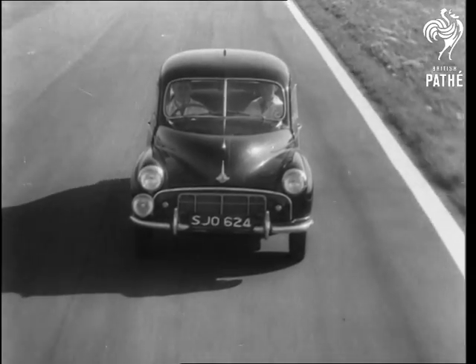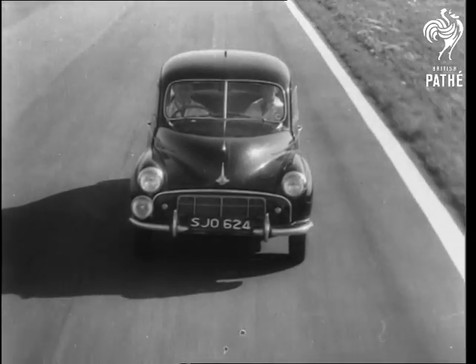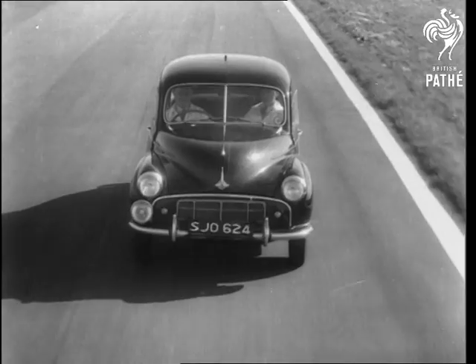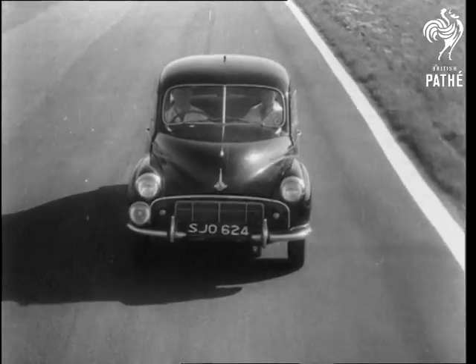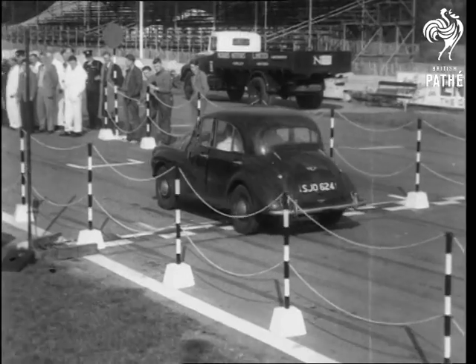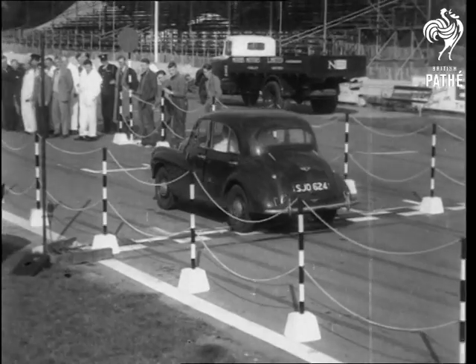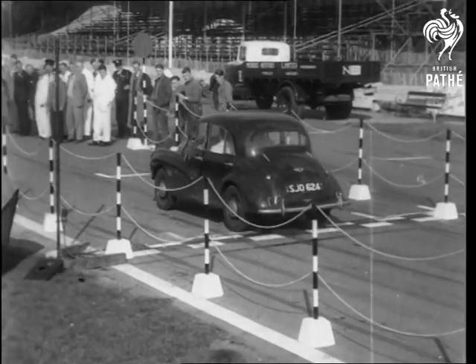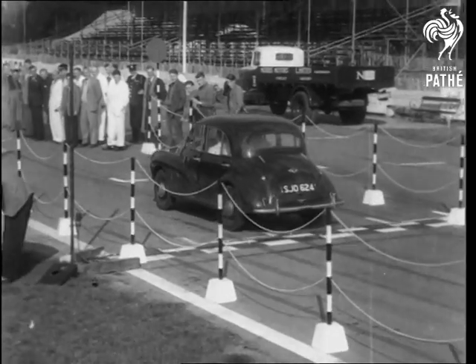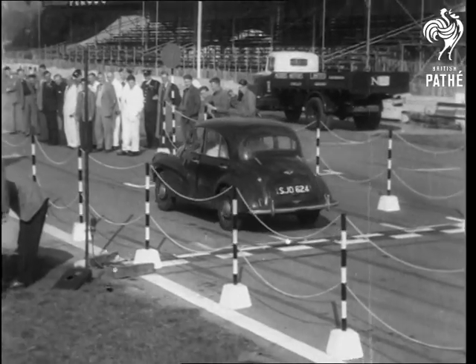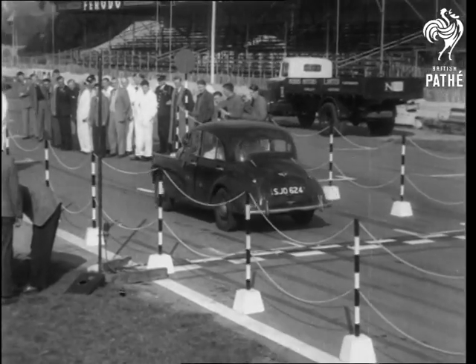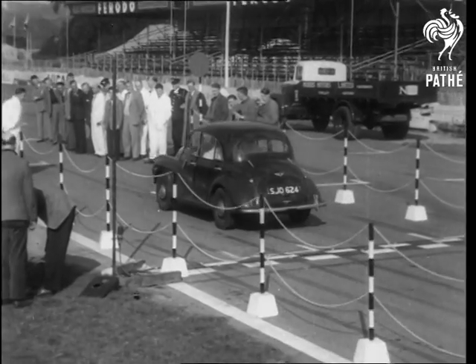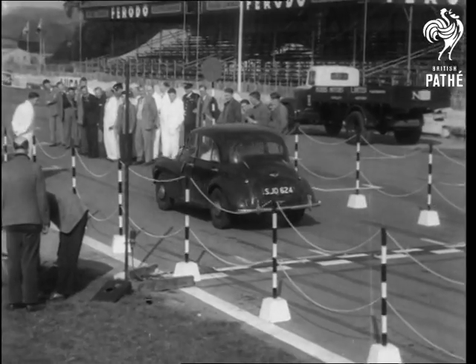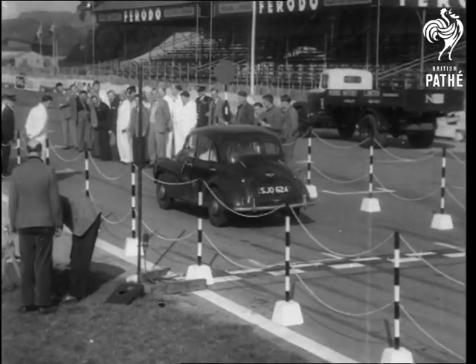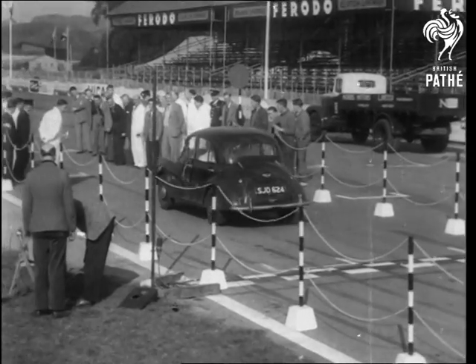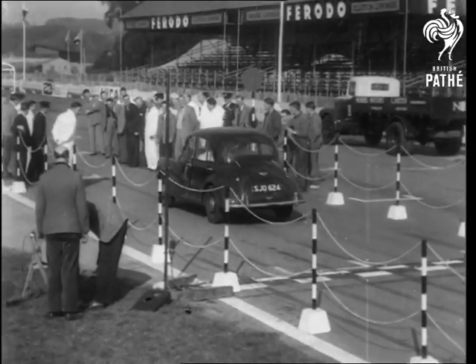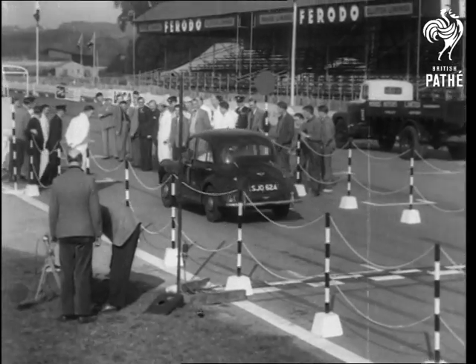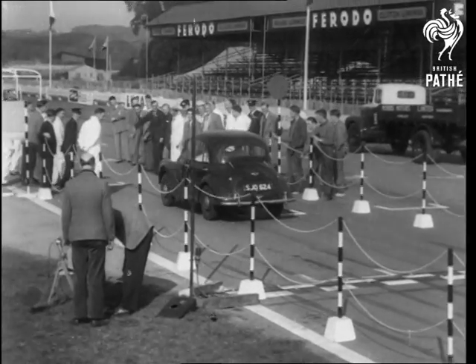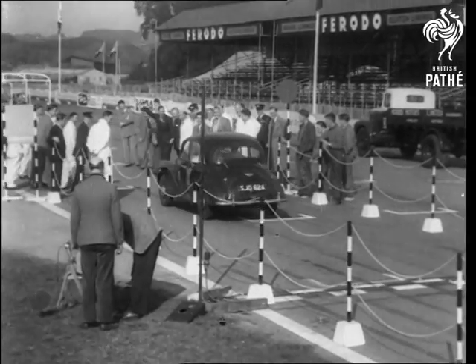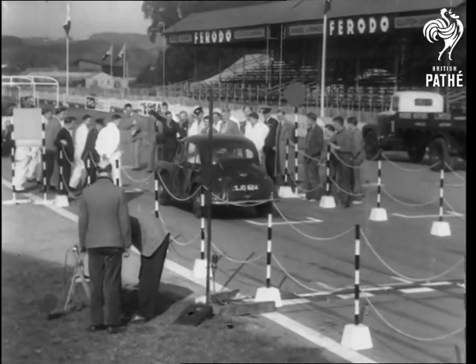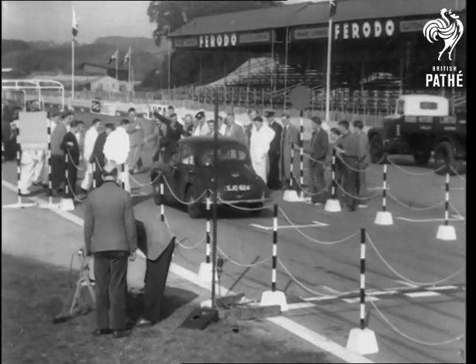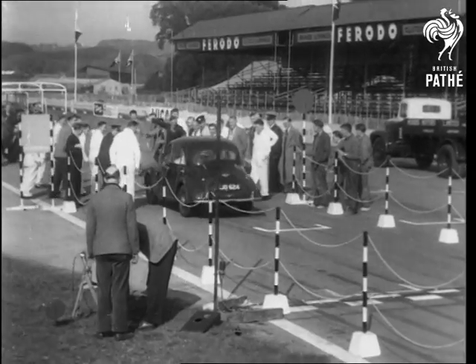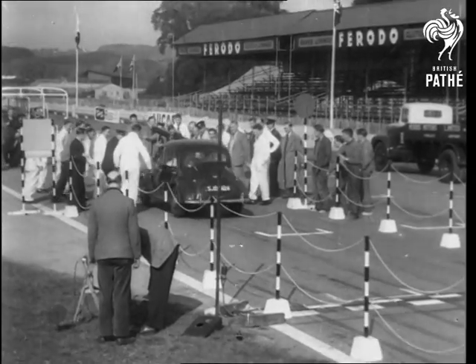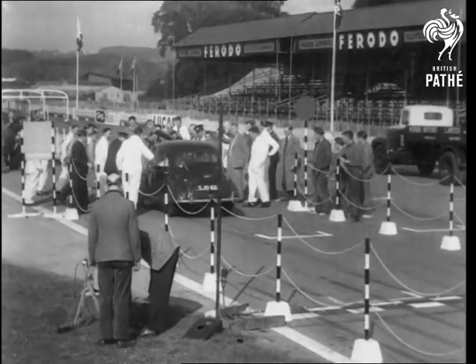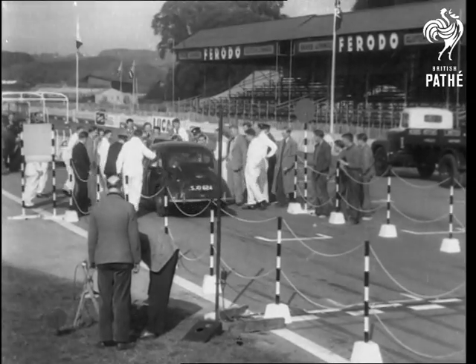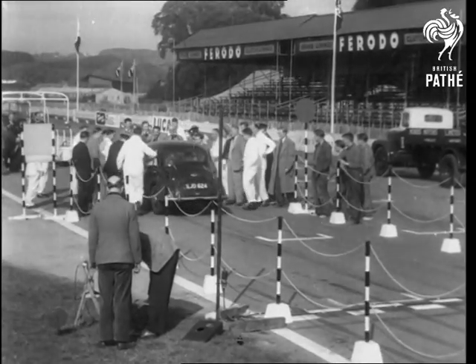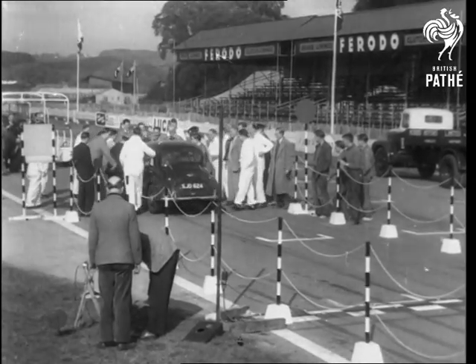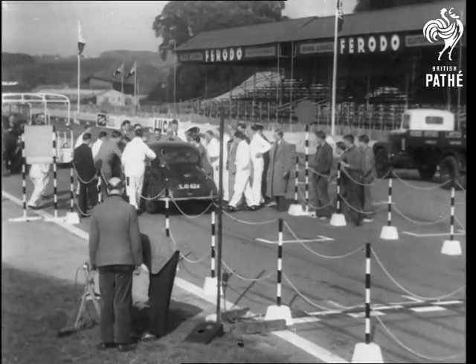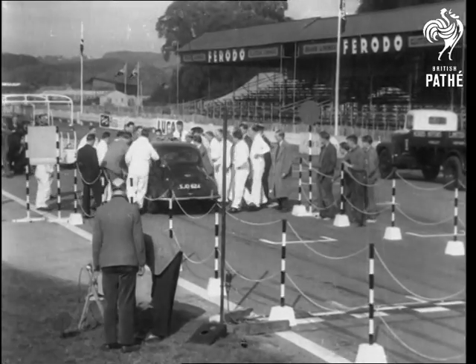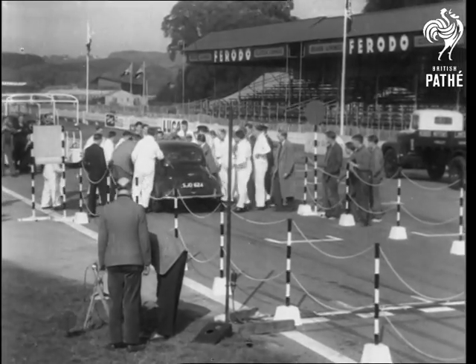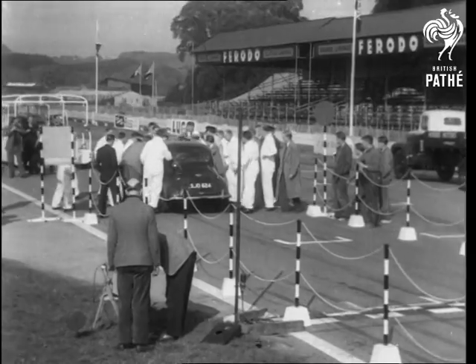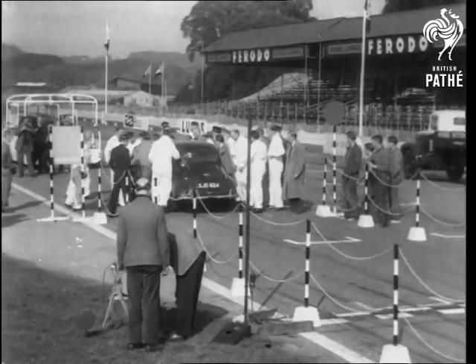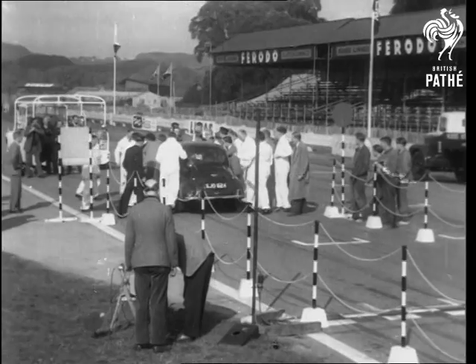At the end of a gruelling nine days and four hours, the Minor reaches her 10,000 miles non-stop — an outstanding achievement.